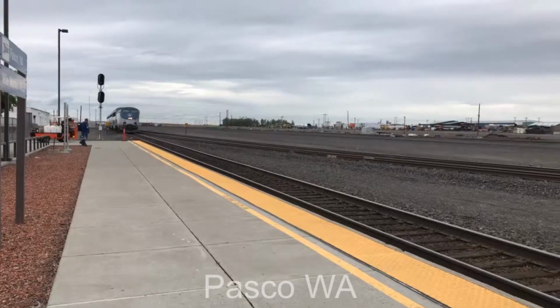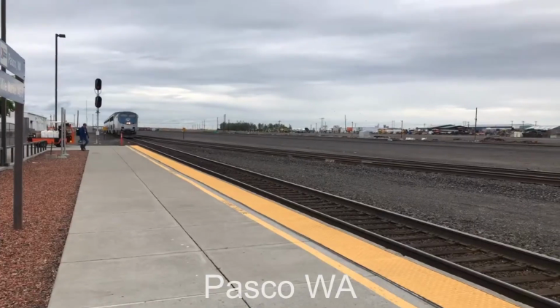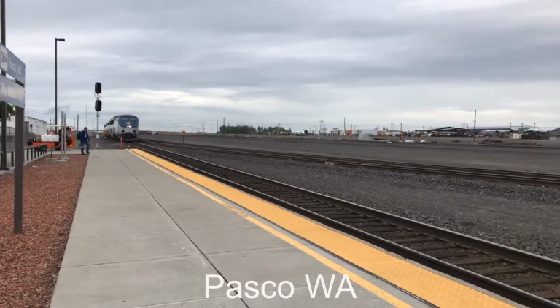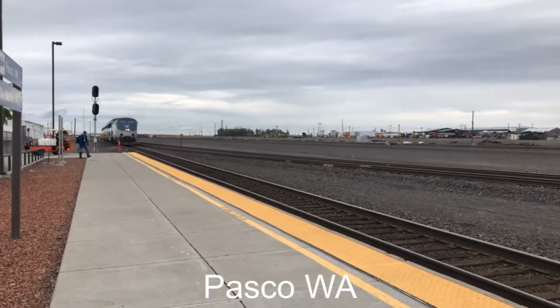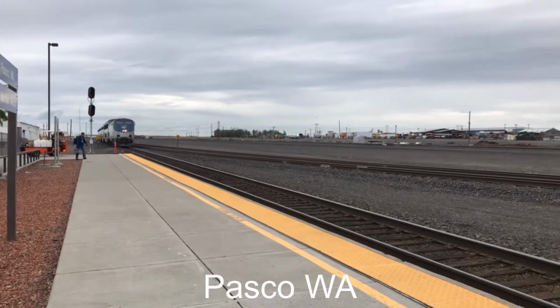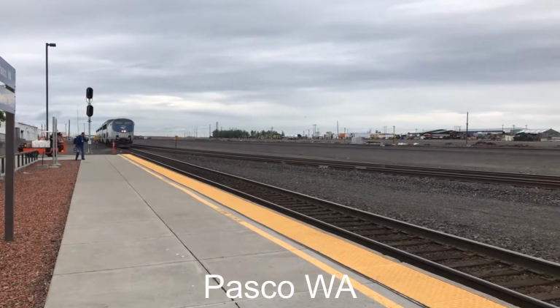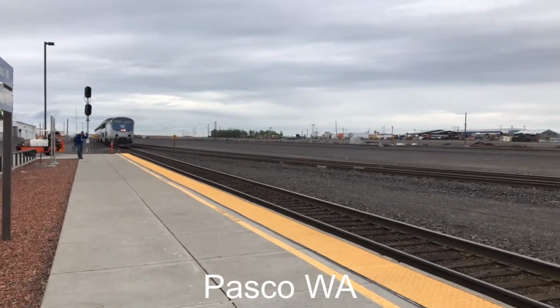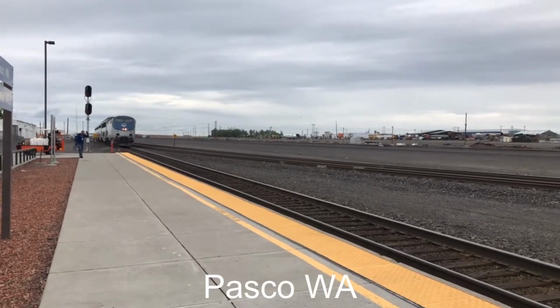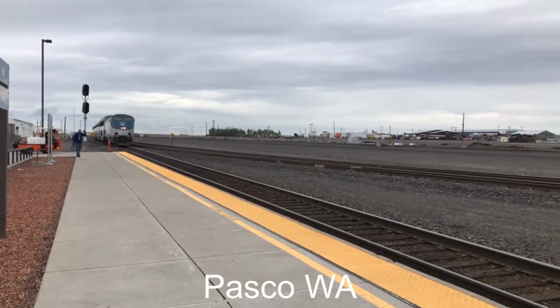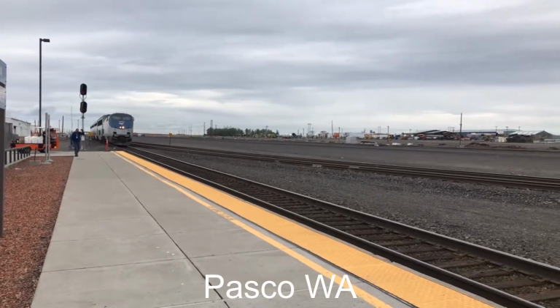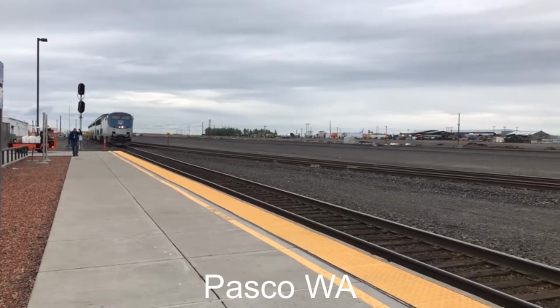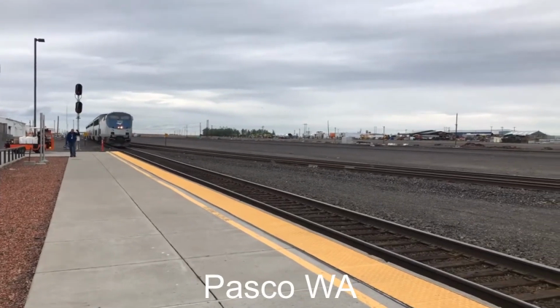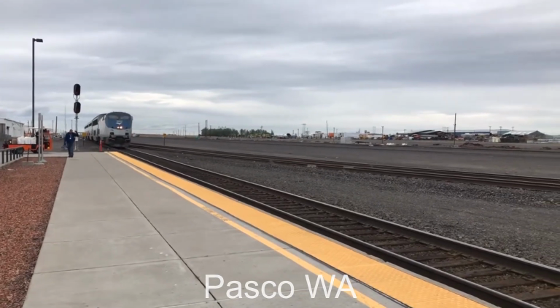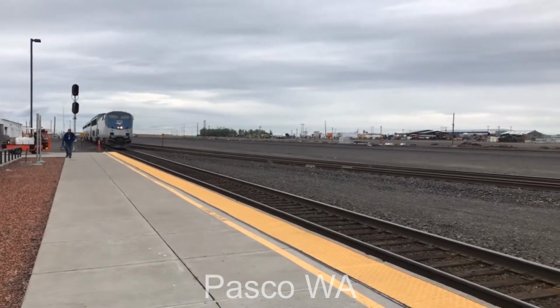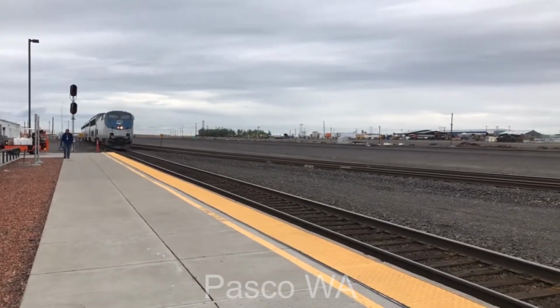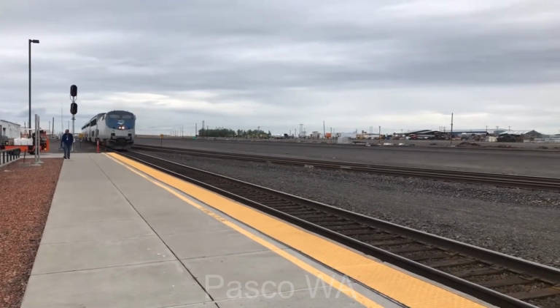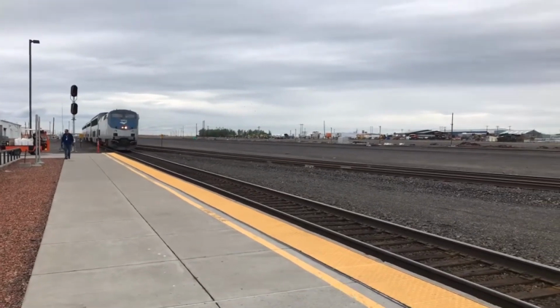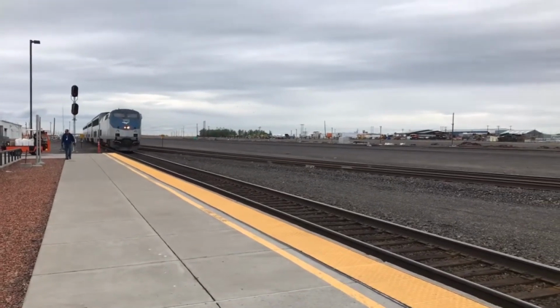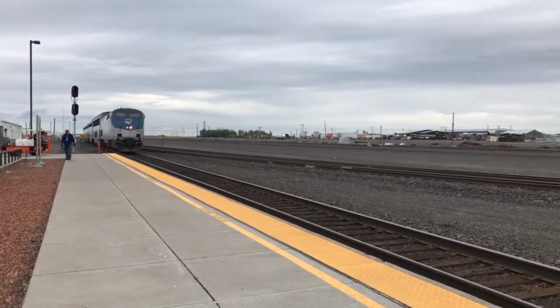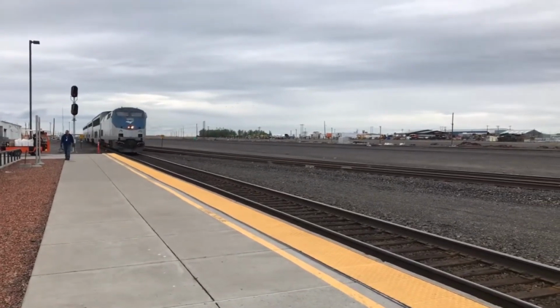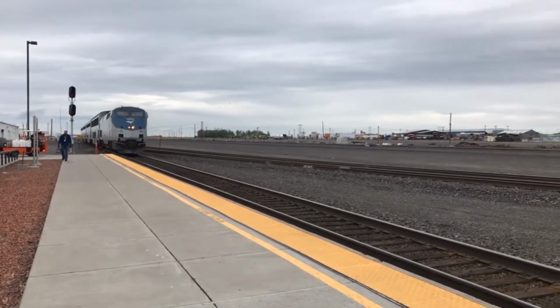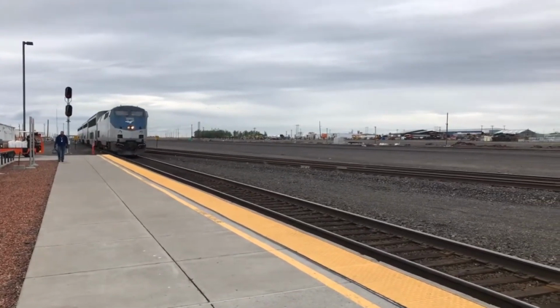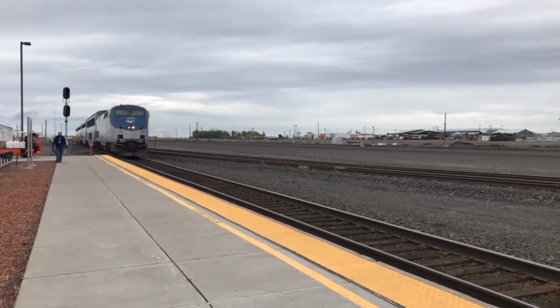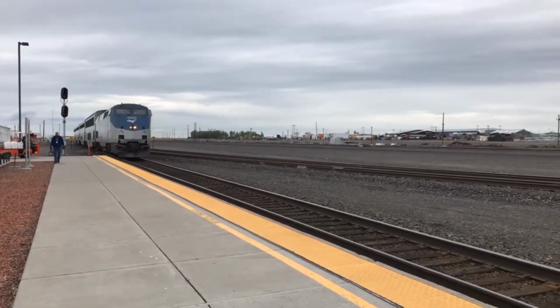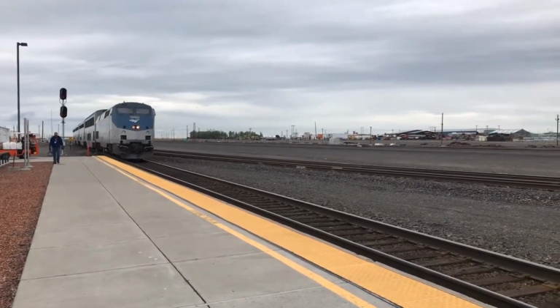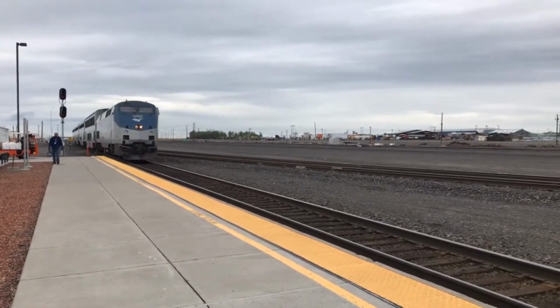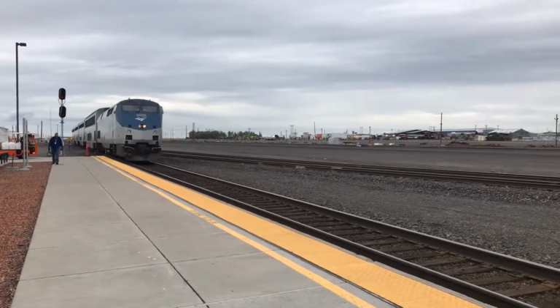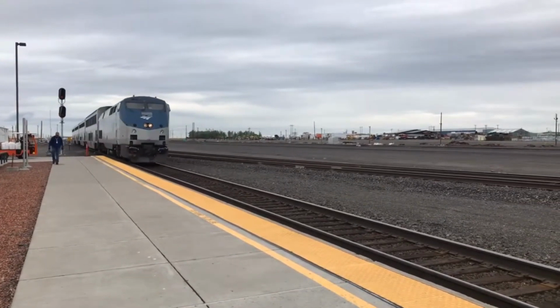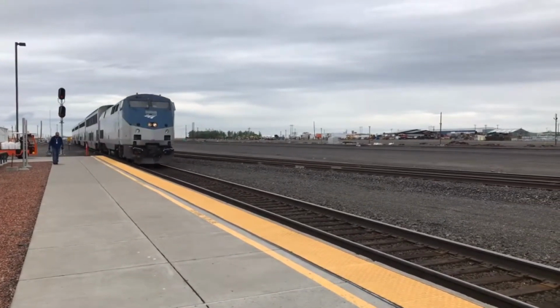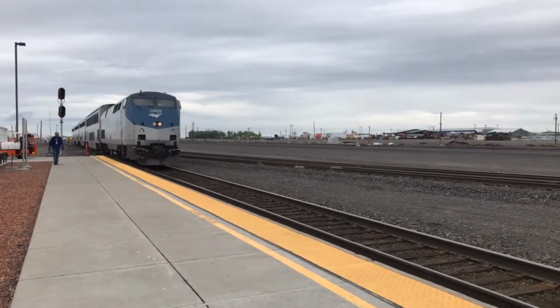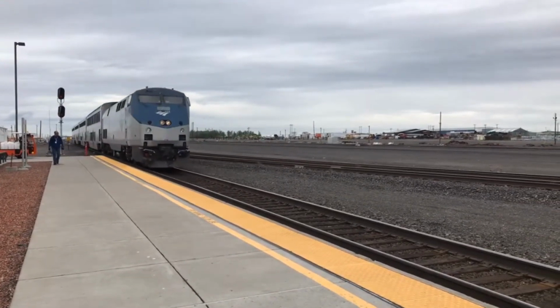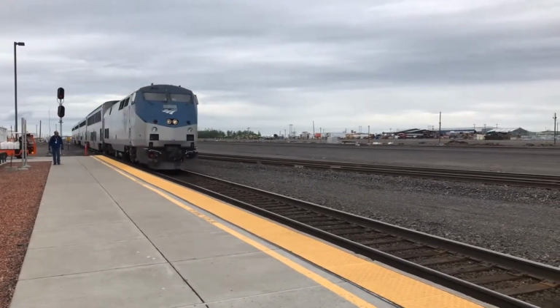This morning, Pasco, Washington is at the station. The train is coming into the station.